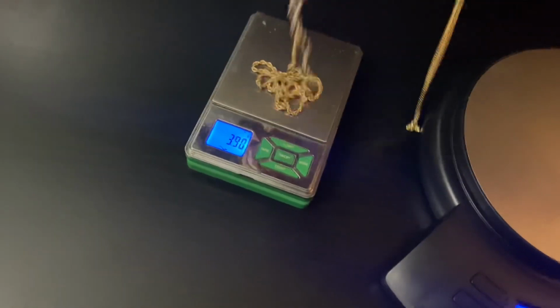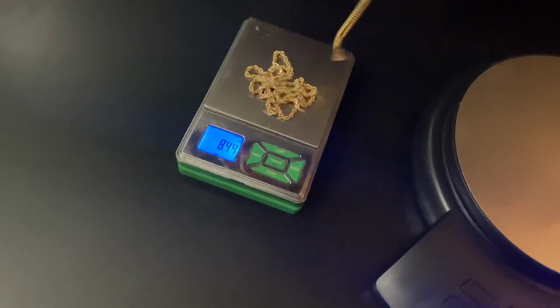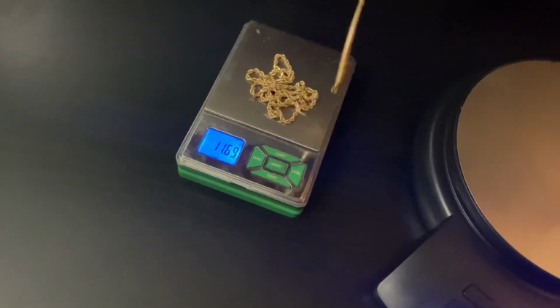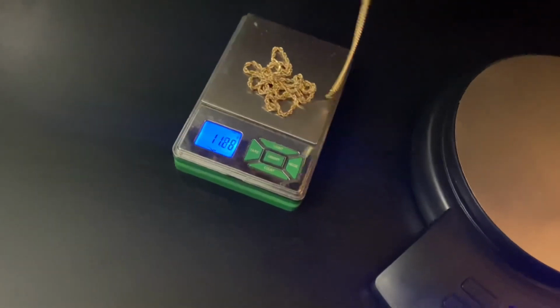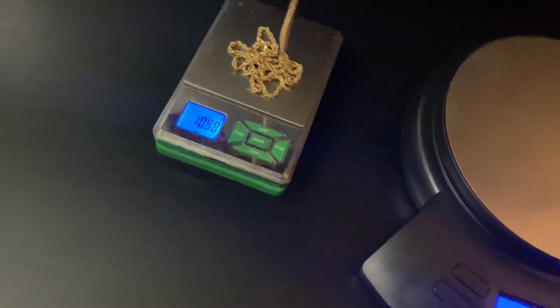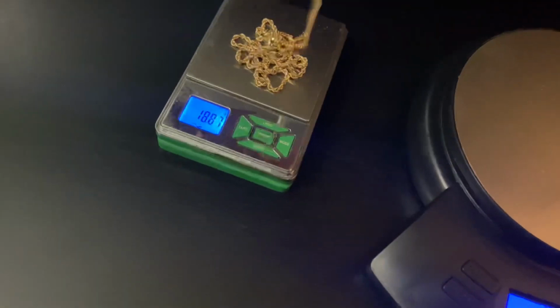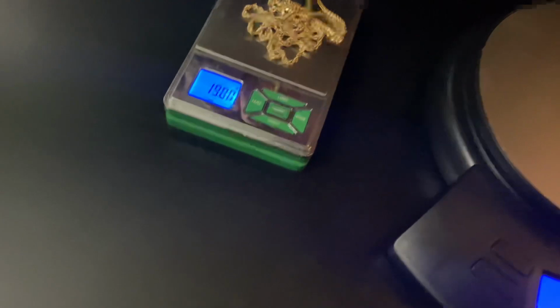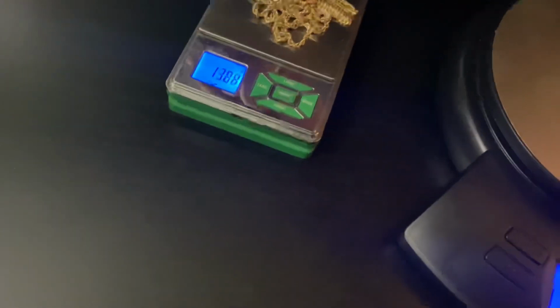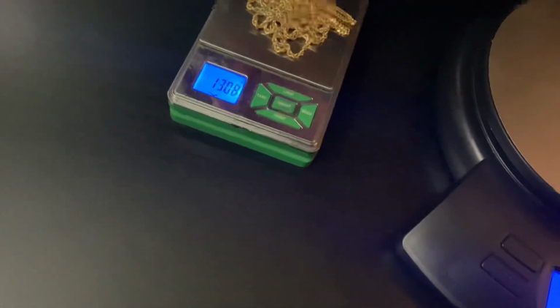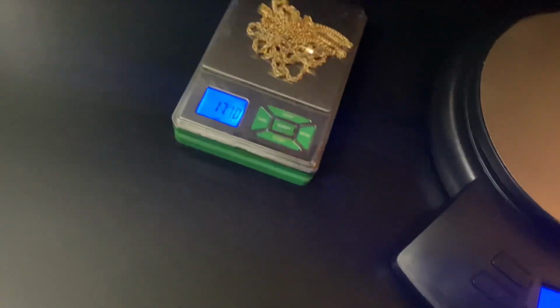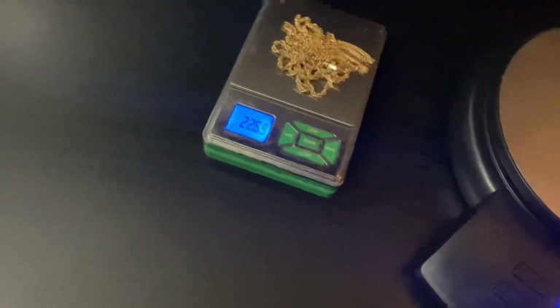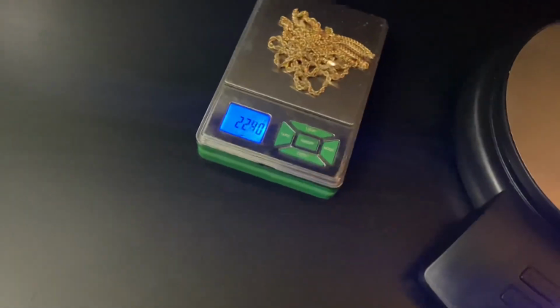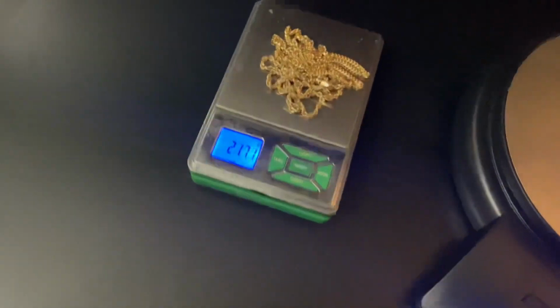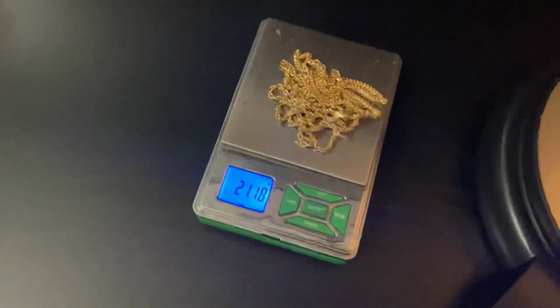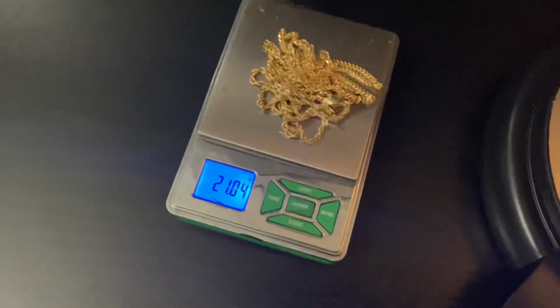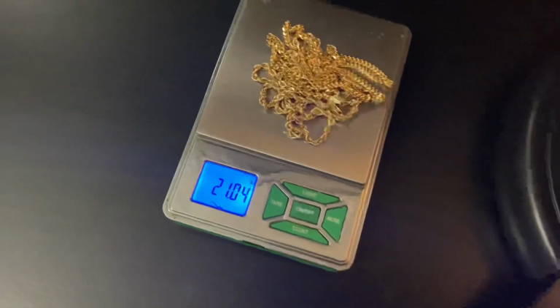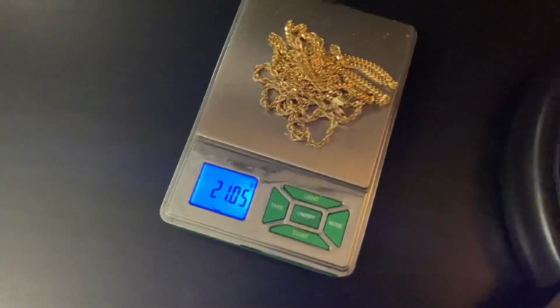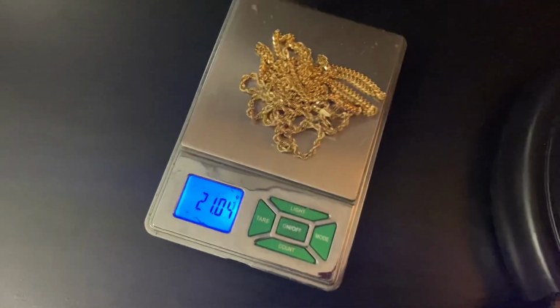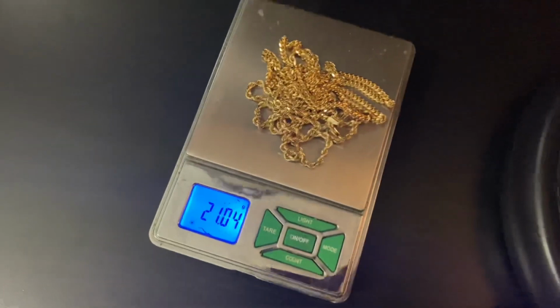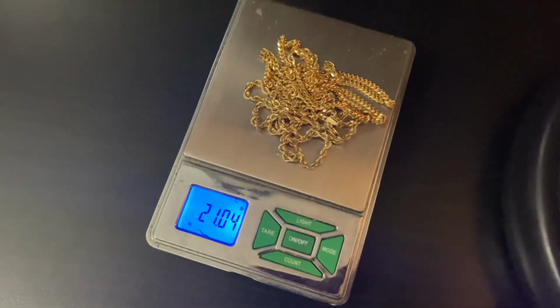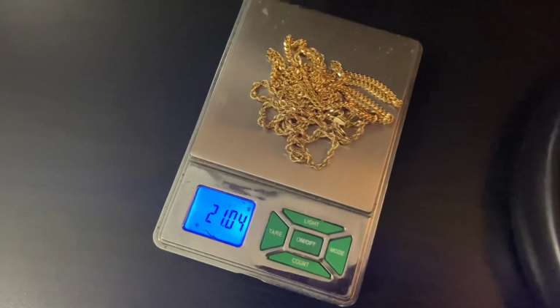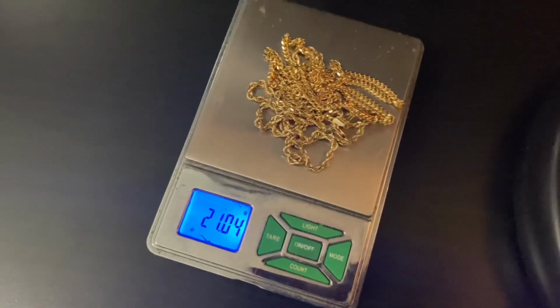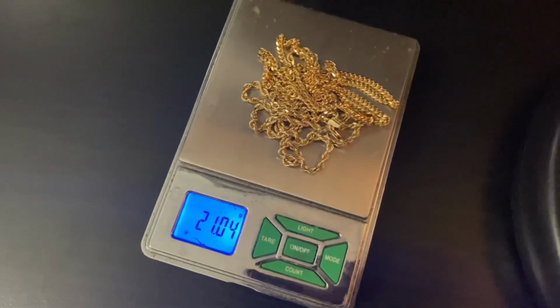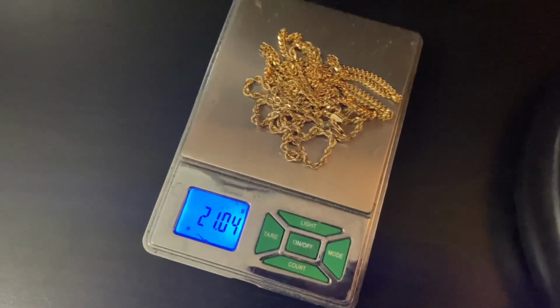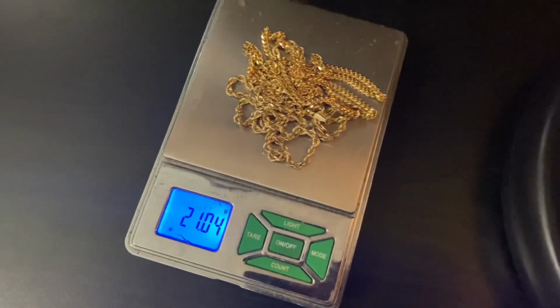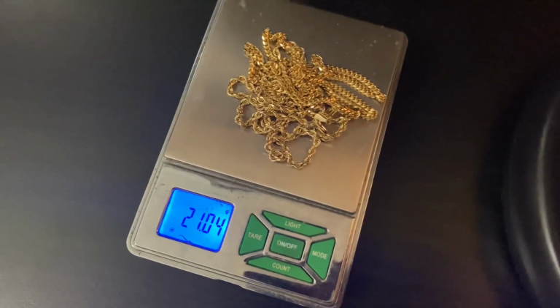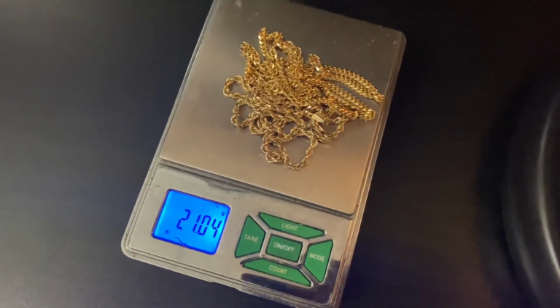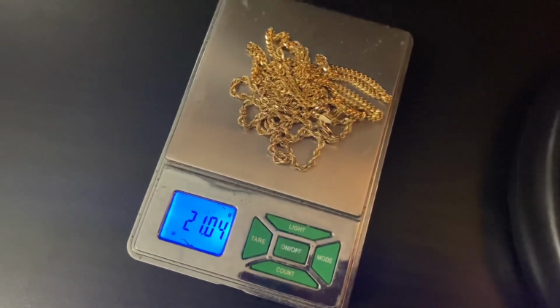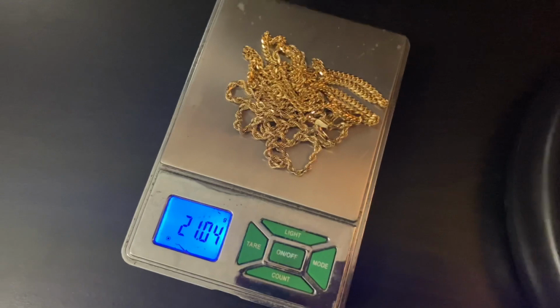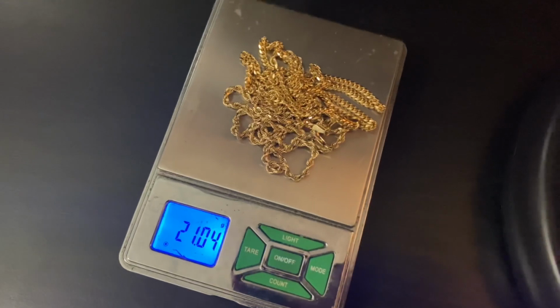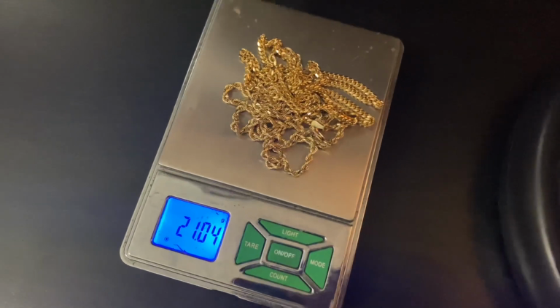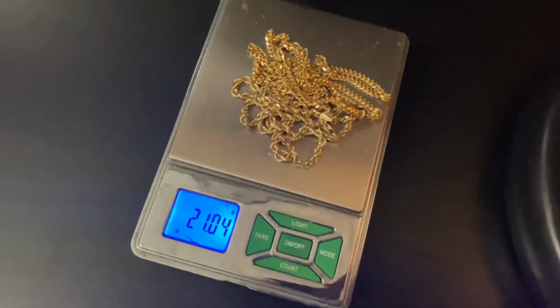Let's do a little pile — here we are: 21.04 grams, a 21 gram pile combined.